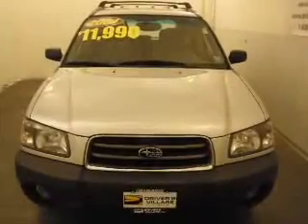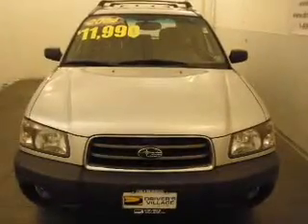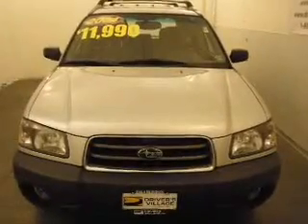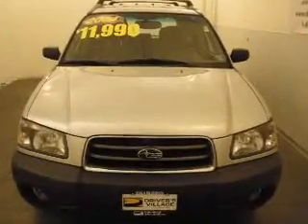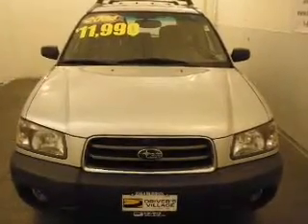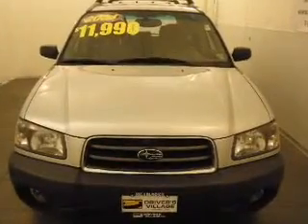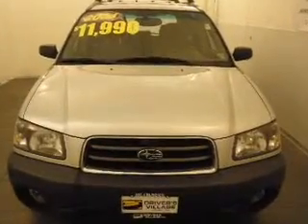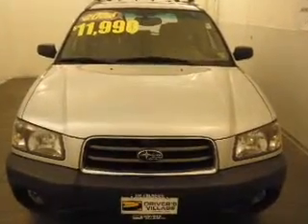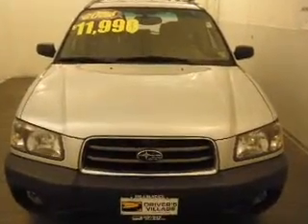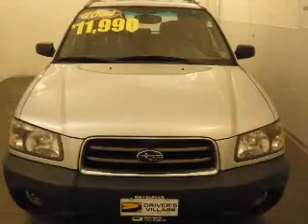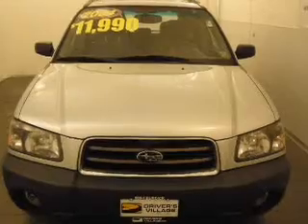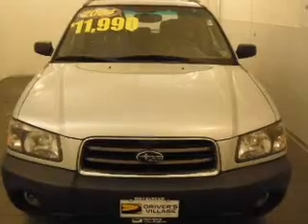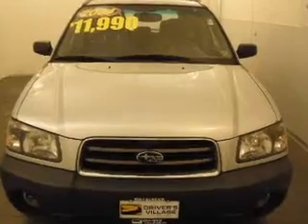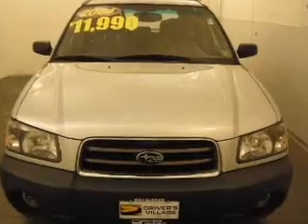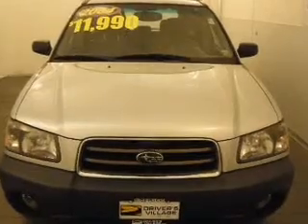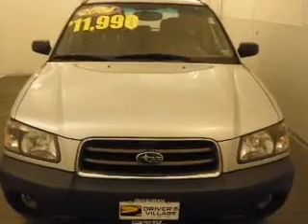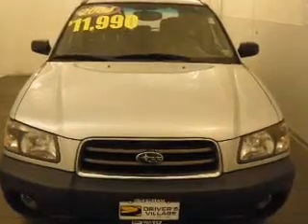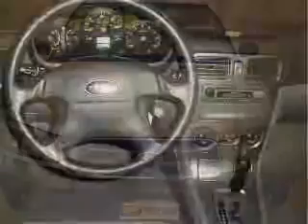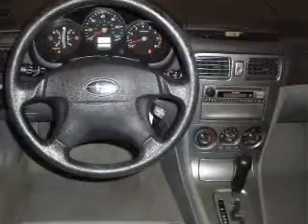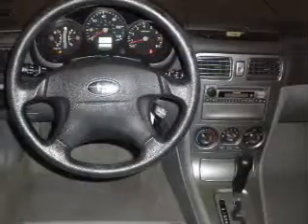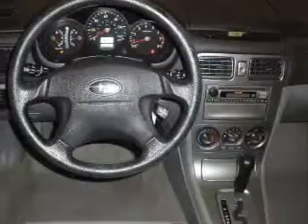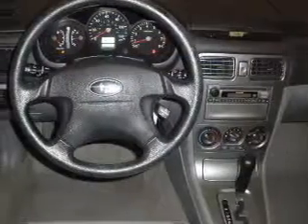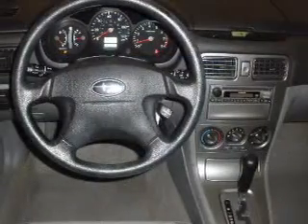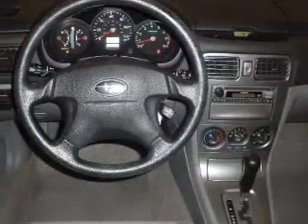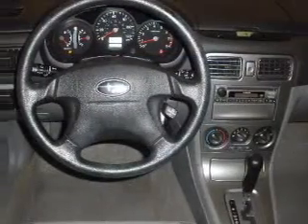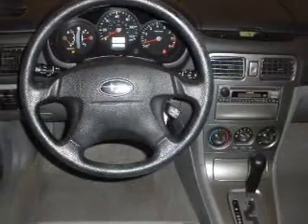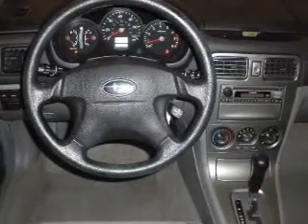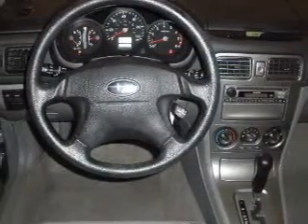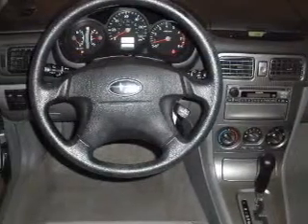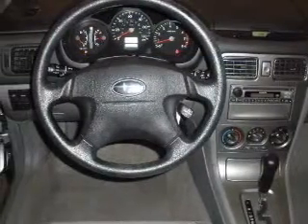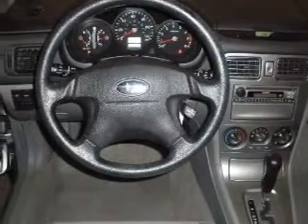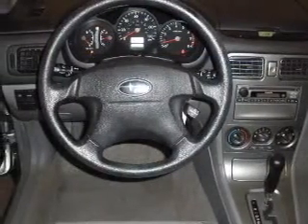We would love to talk to you more about this Forester. Please contact us for more information.